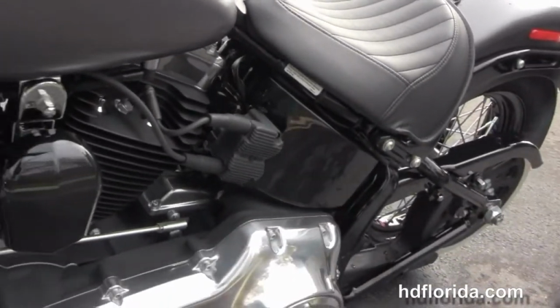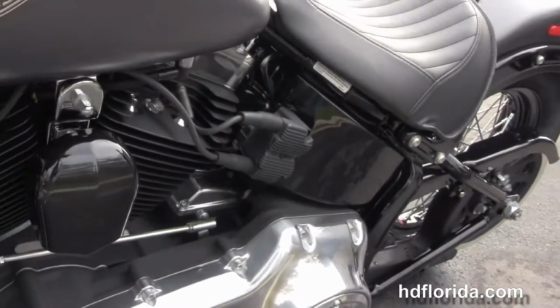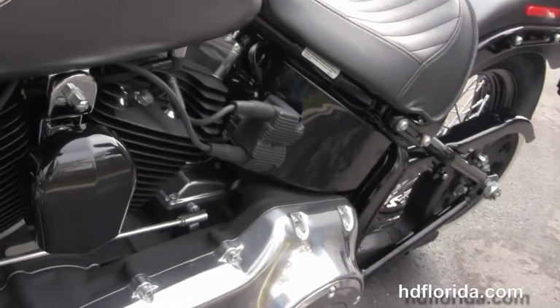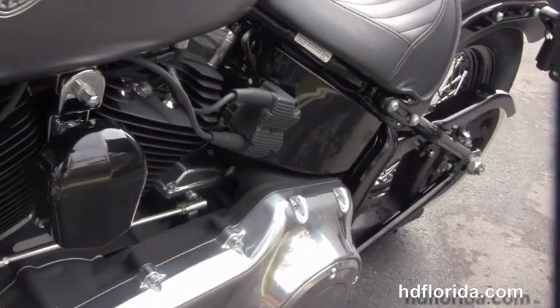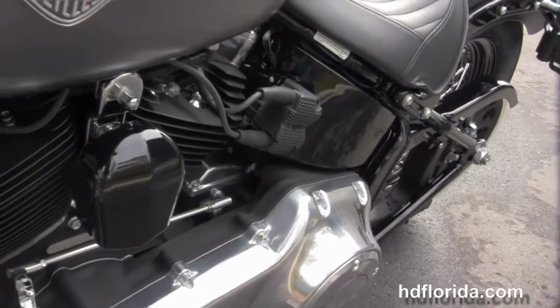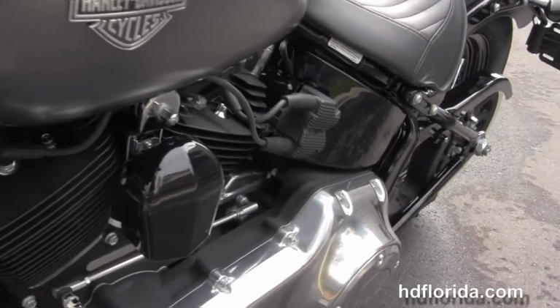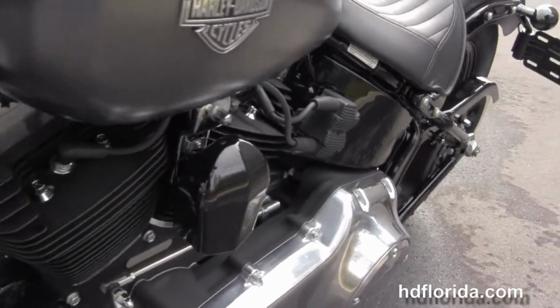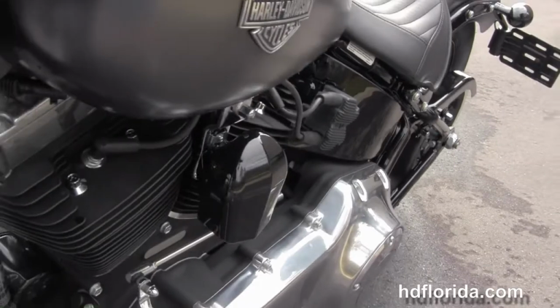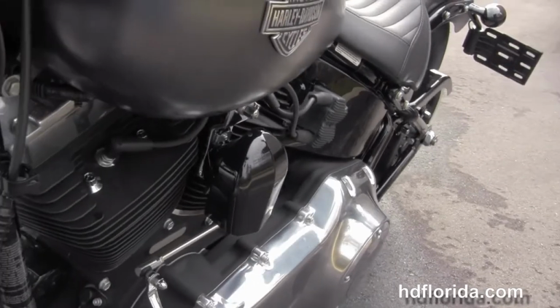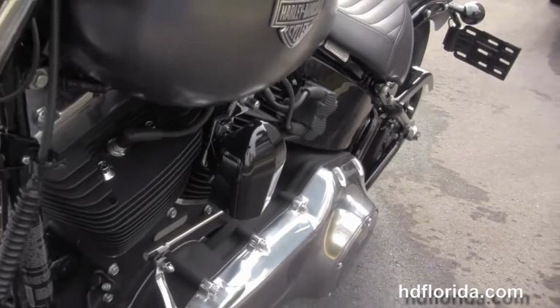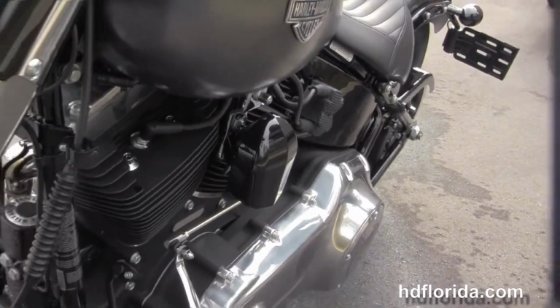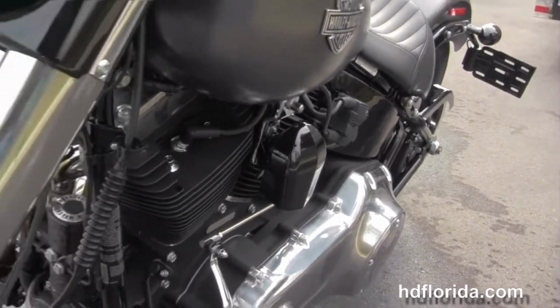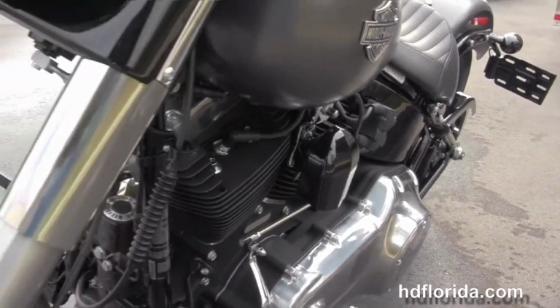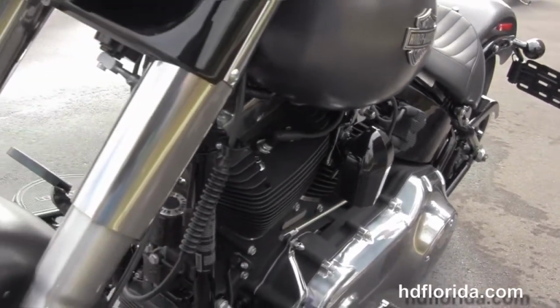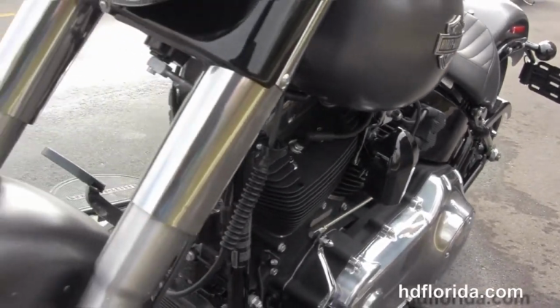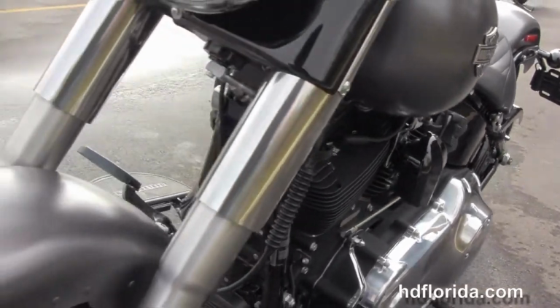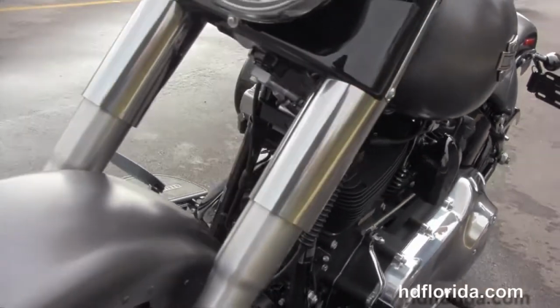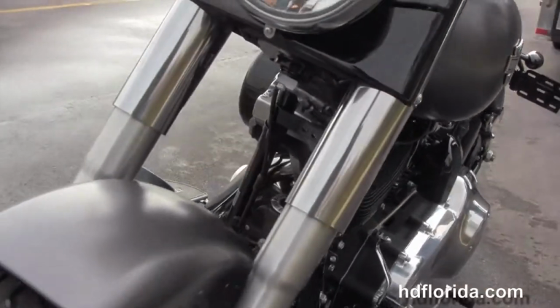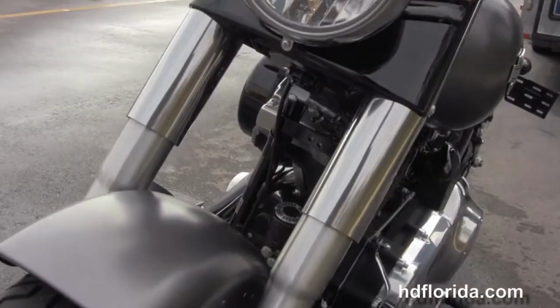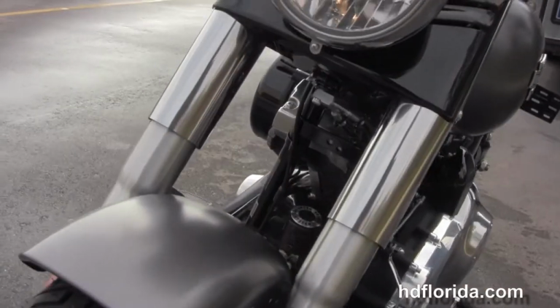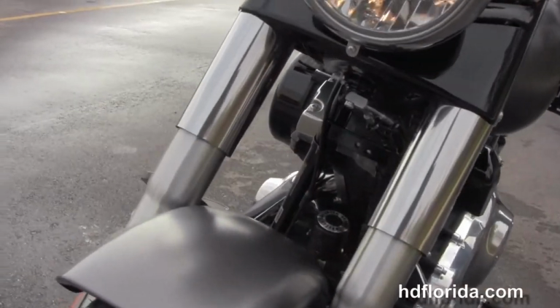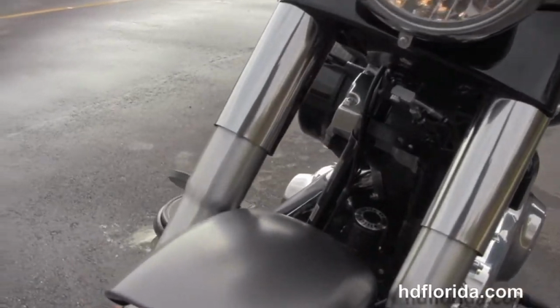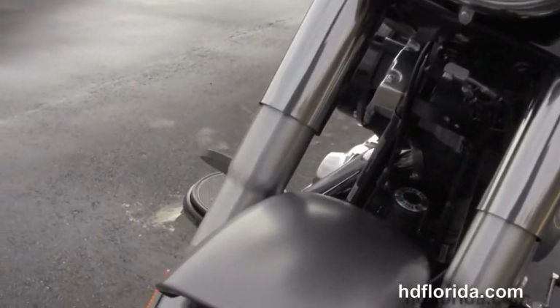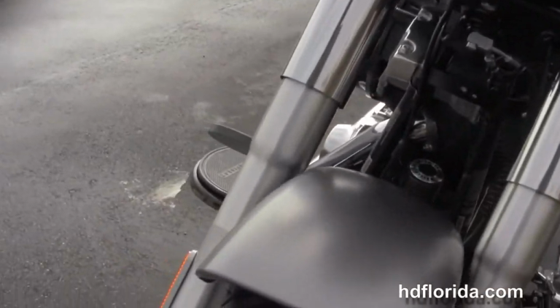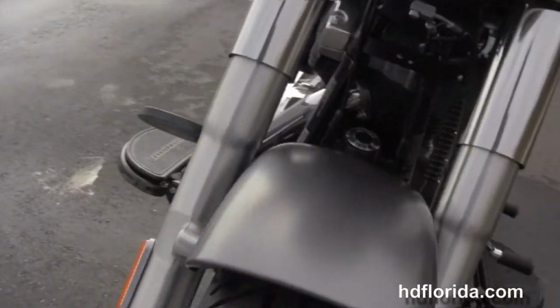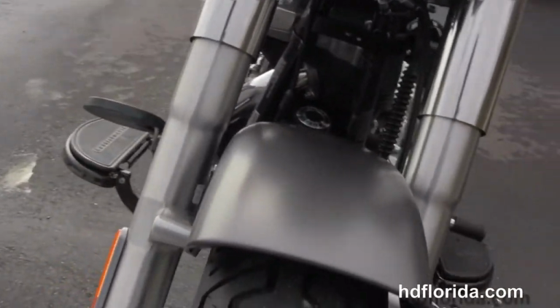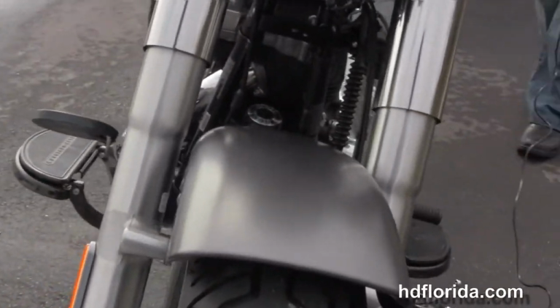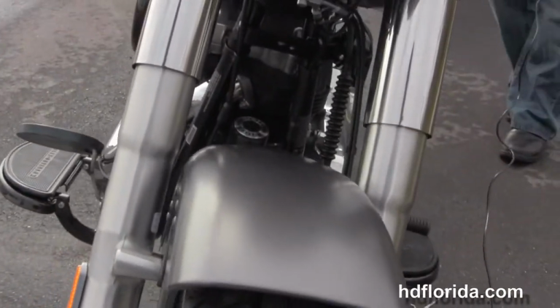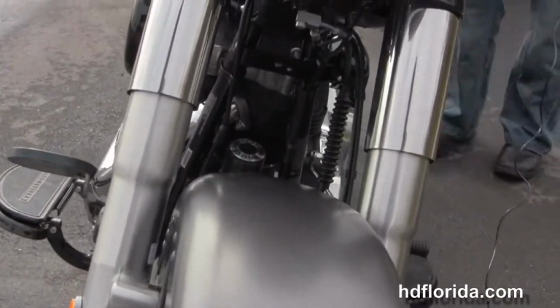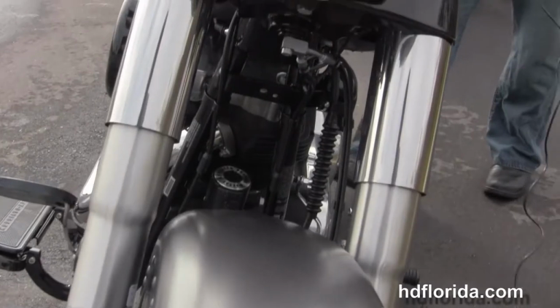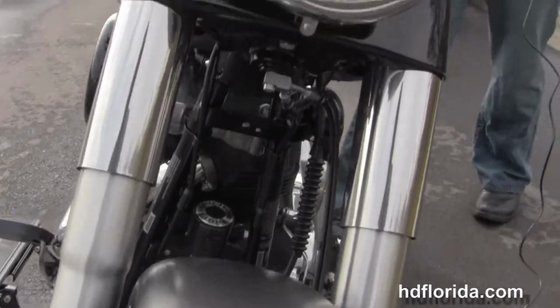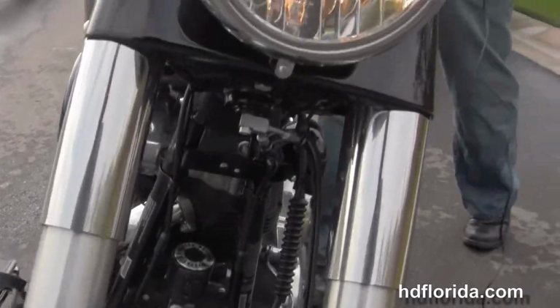This bike has factory ABS and security. It's in charcoal satin. Out front we've got the black ball headlamp and matching the Zelle.